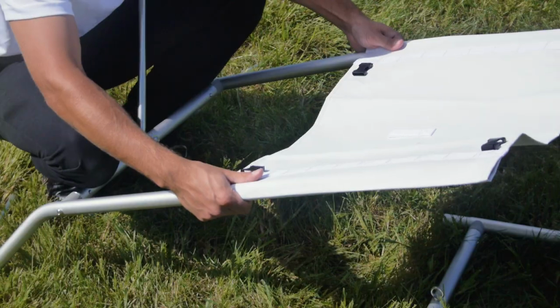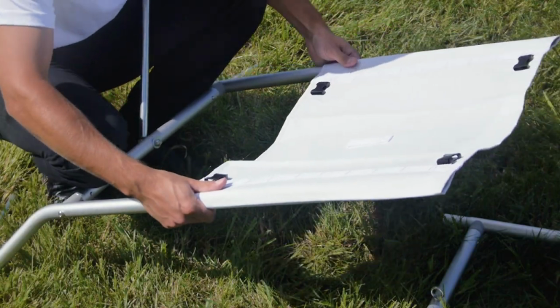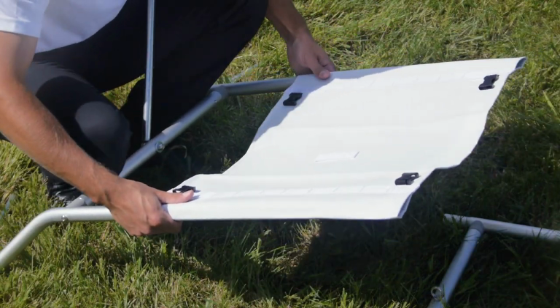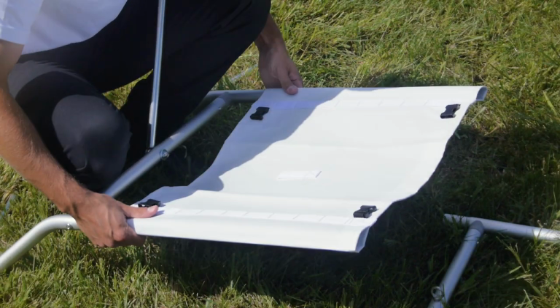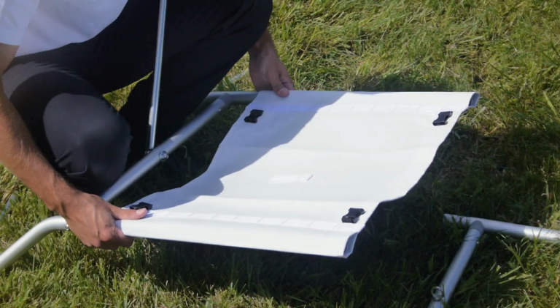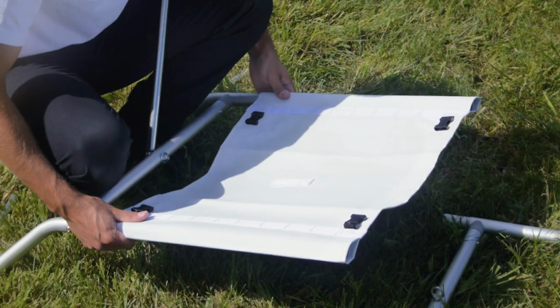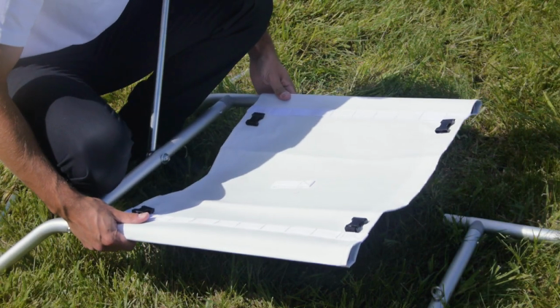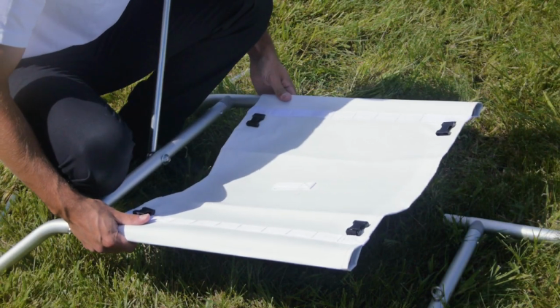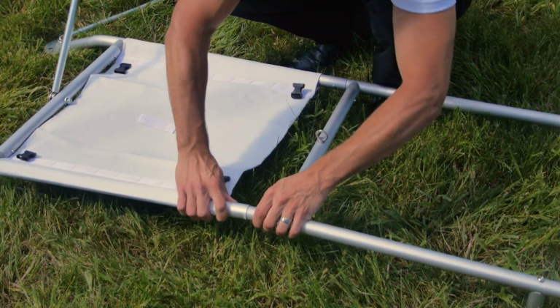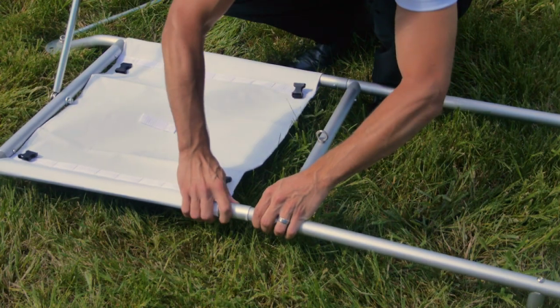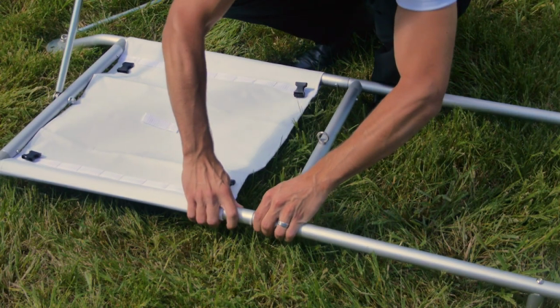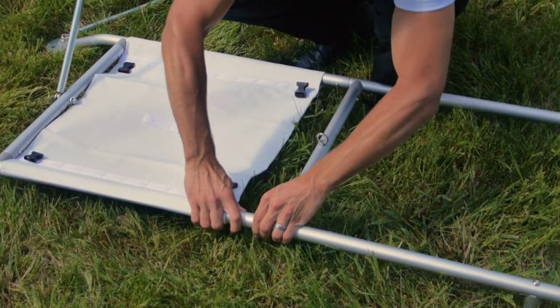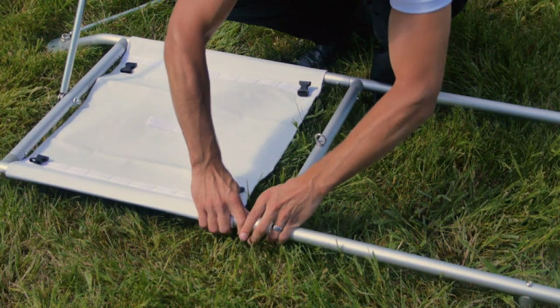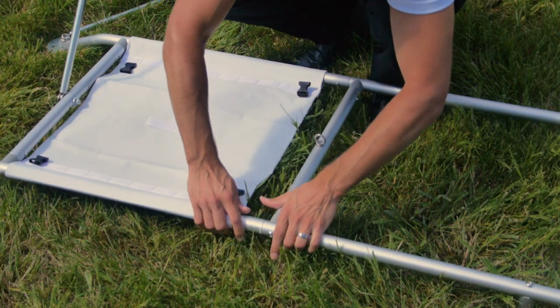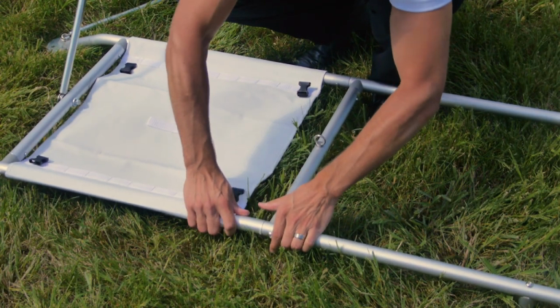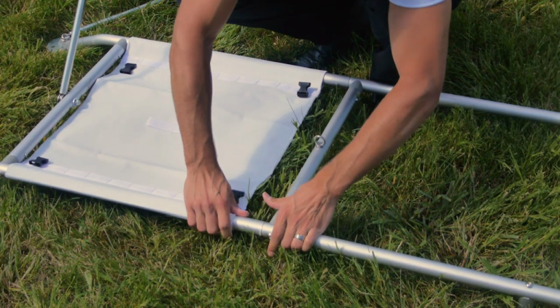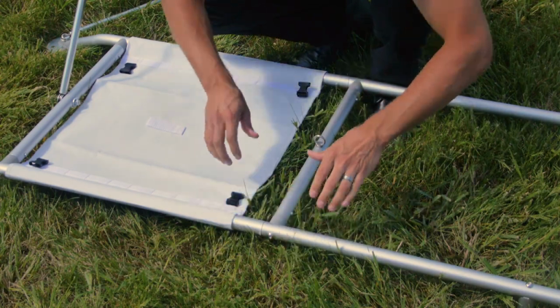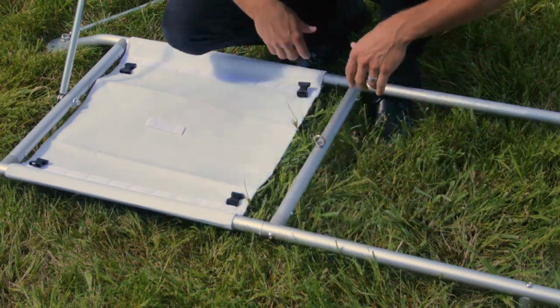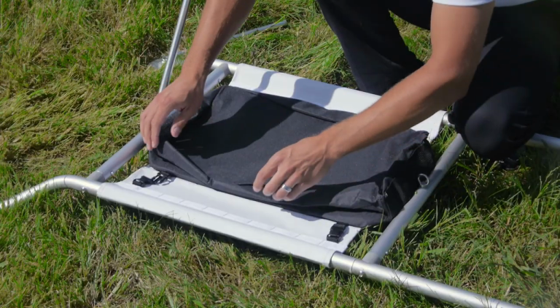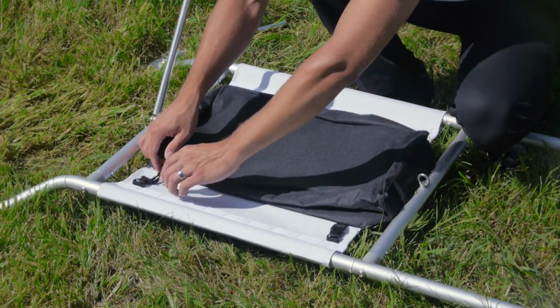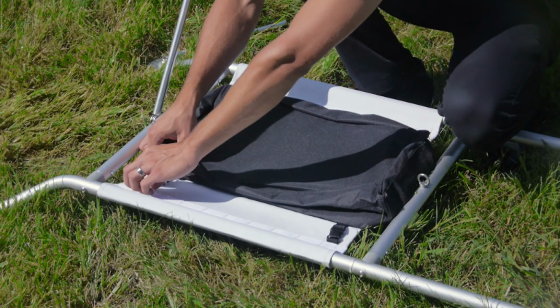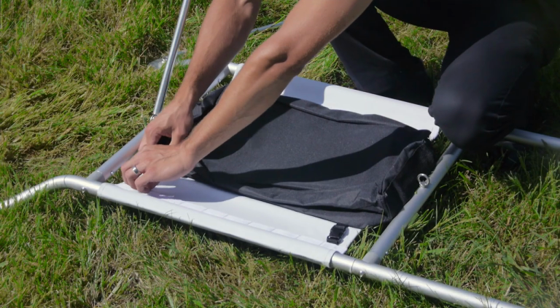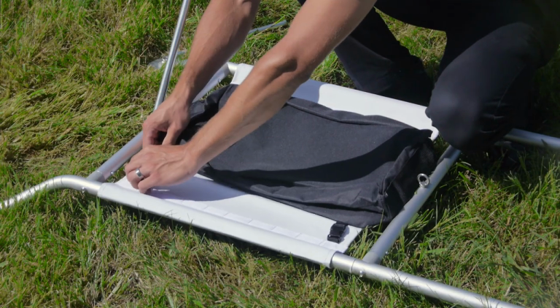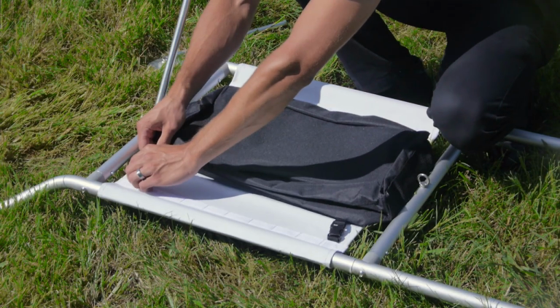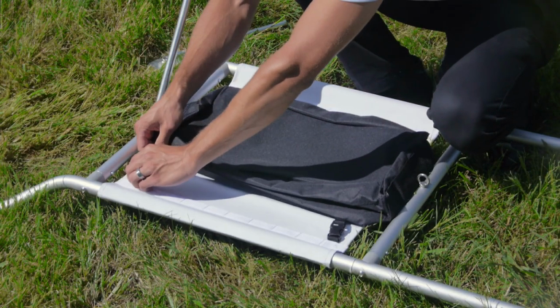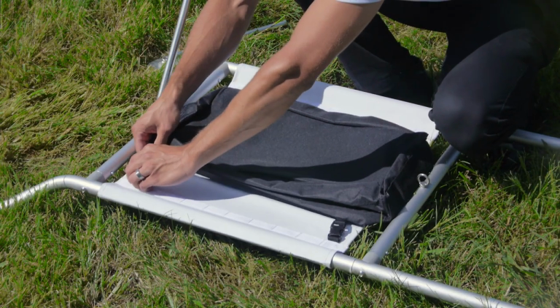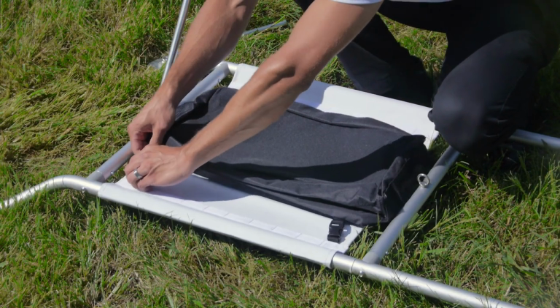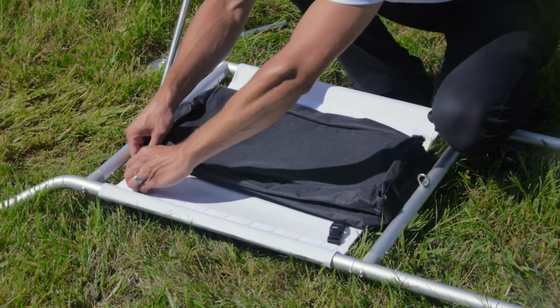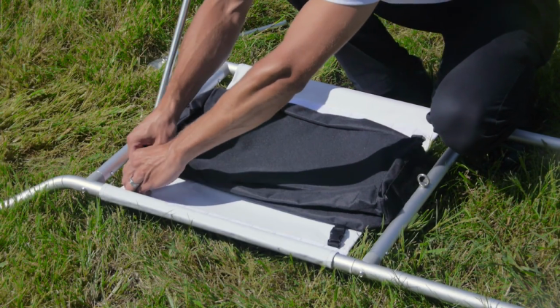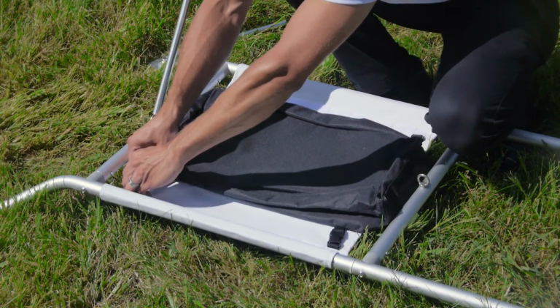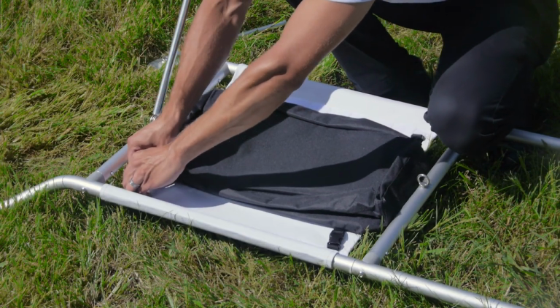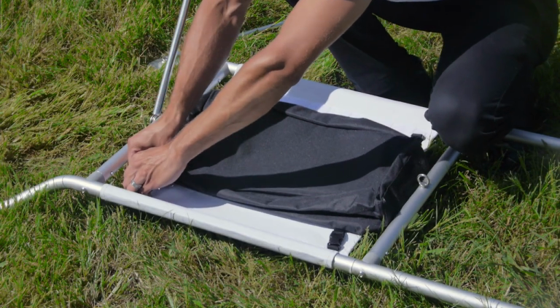Attach the weighted bags to the two canvas sections via the buckle straps. Each bag holds up to 50 pounds max.